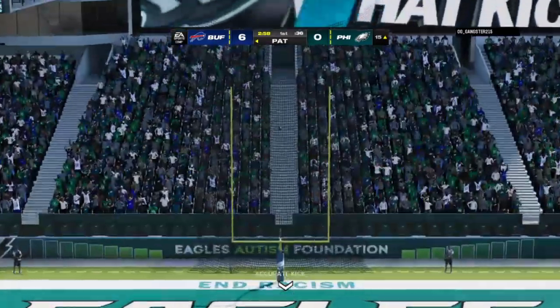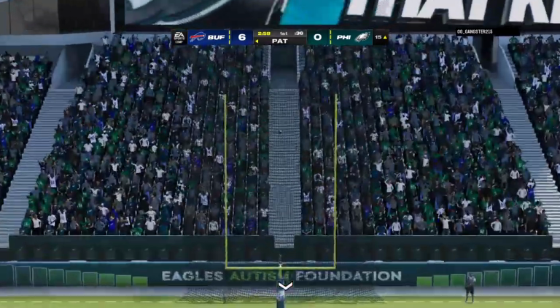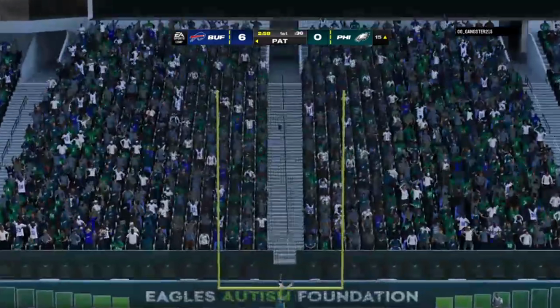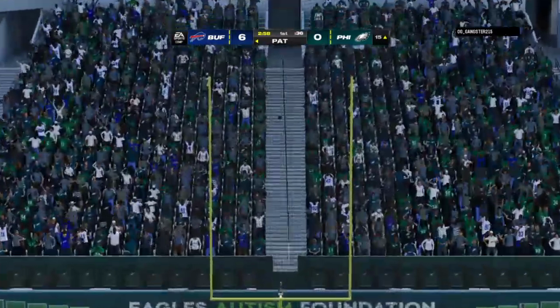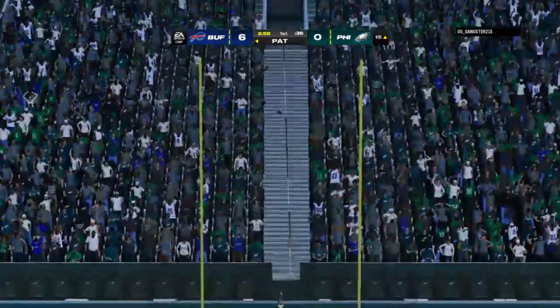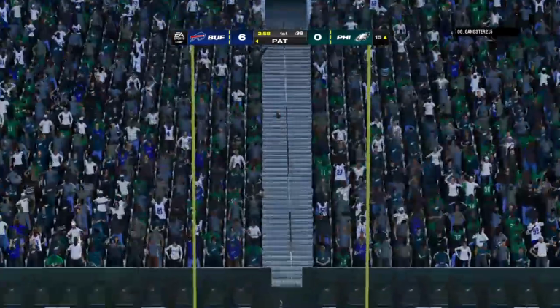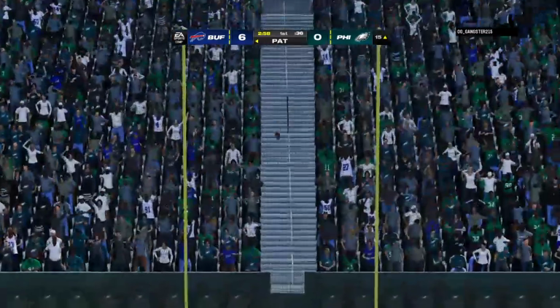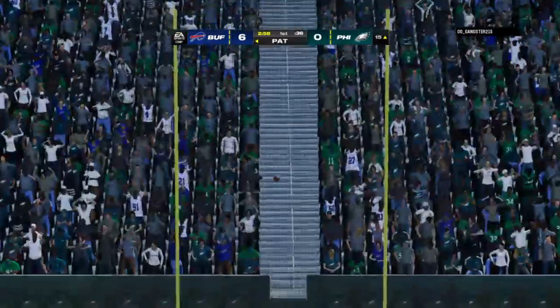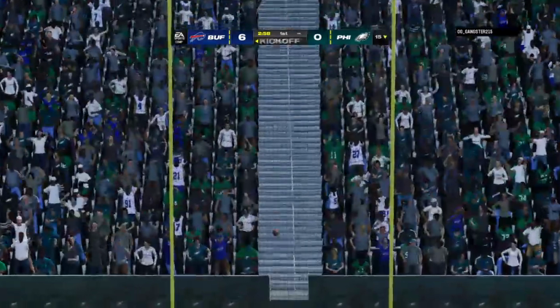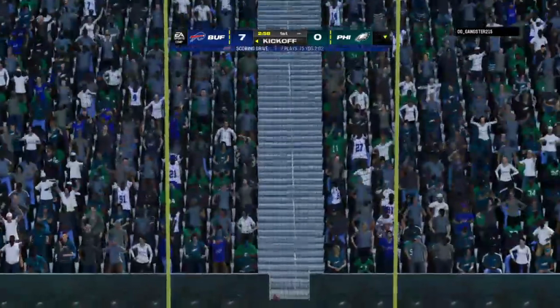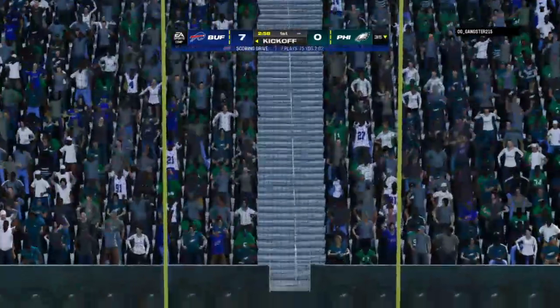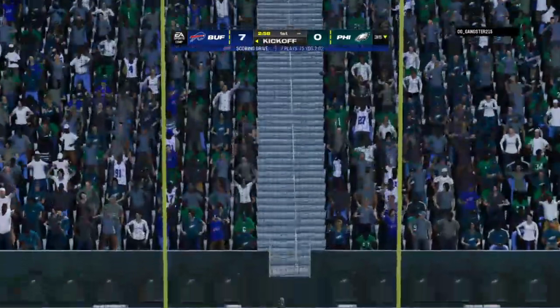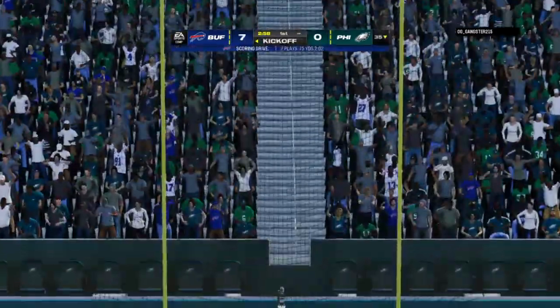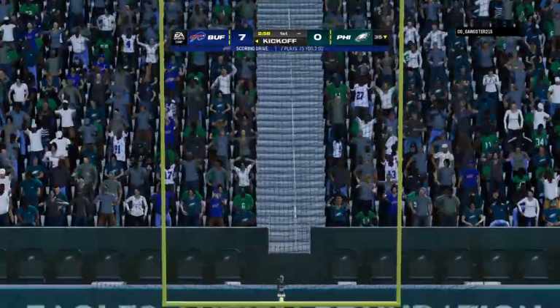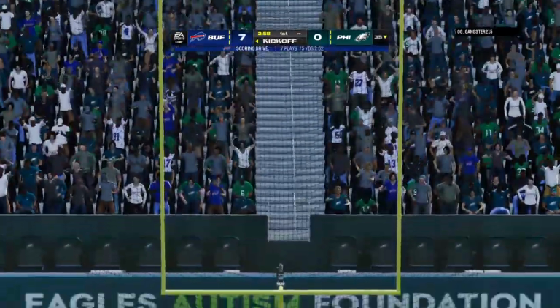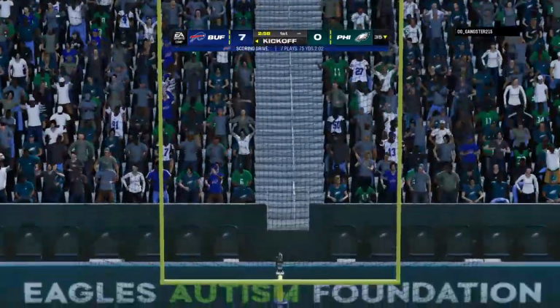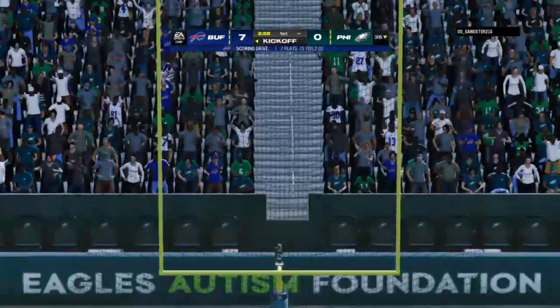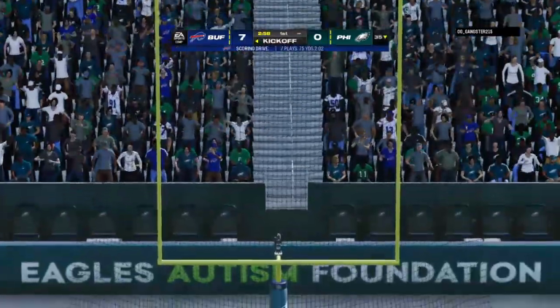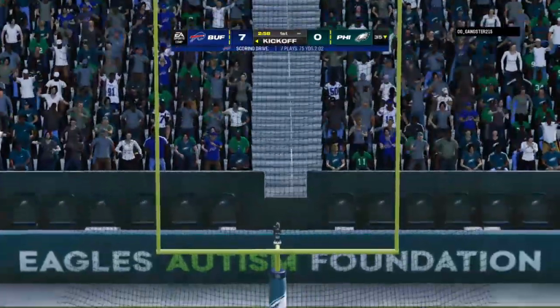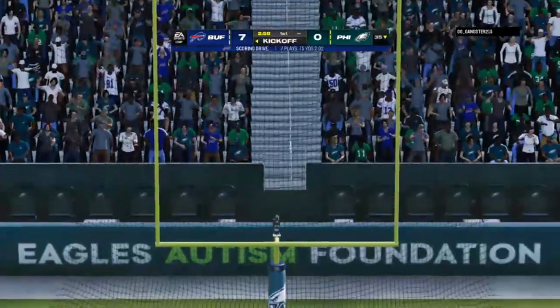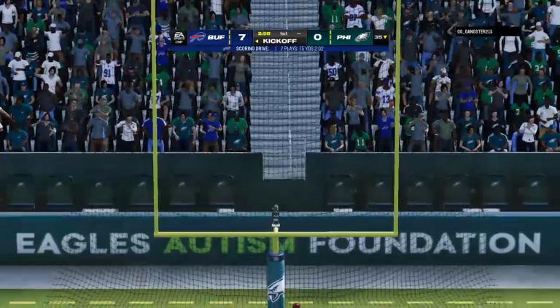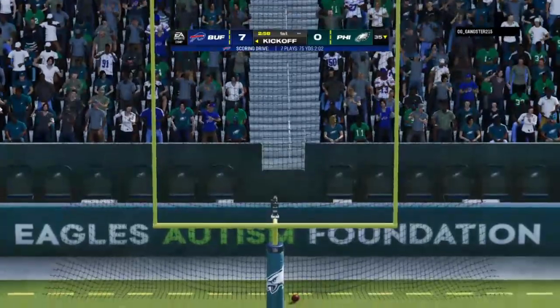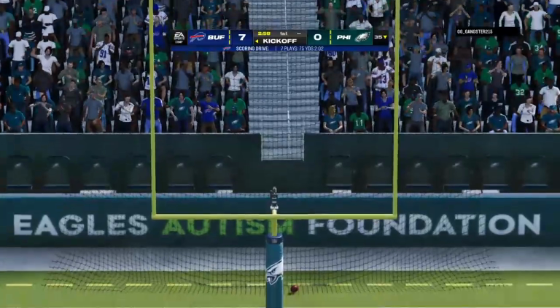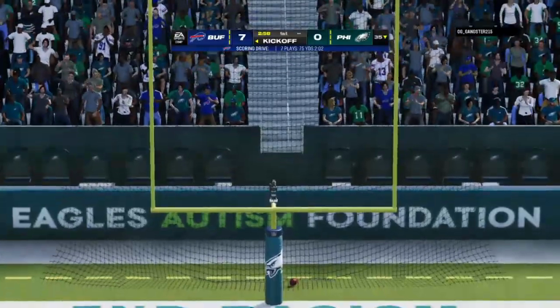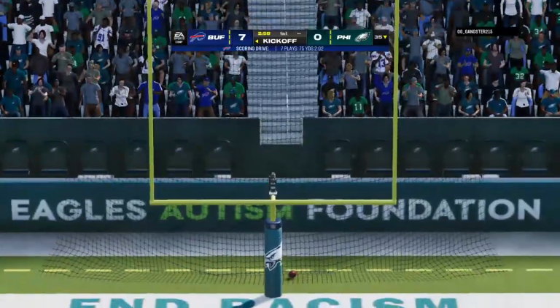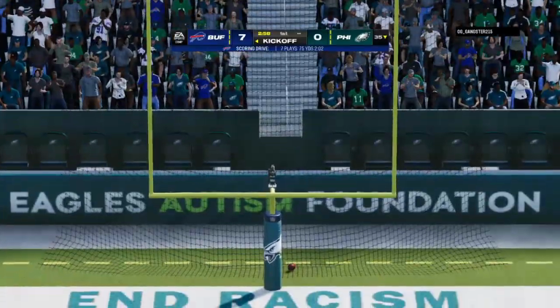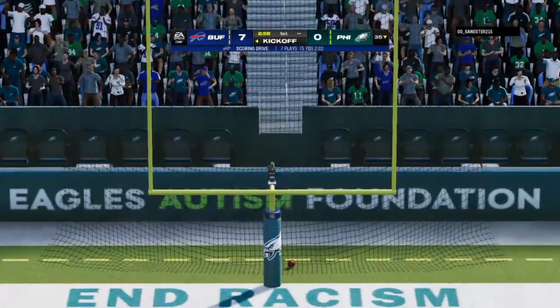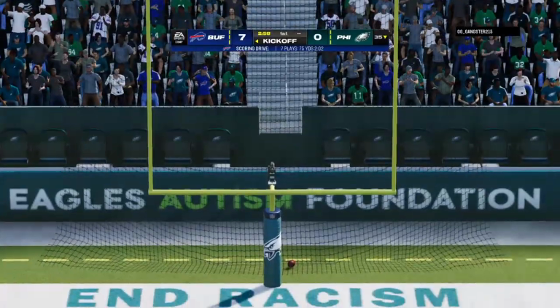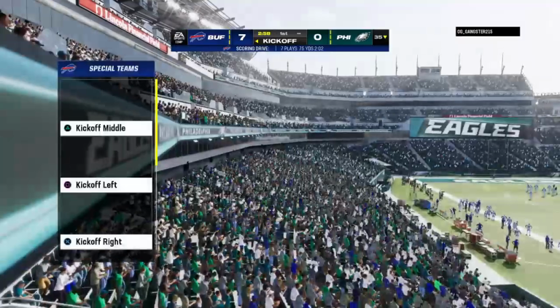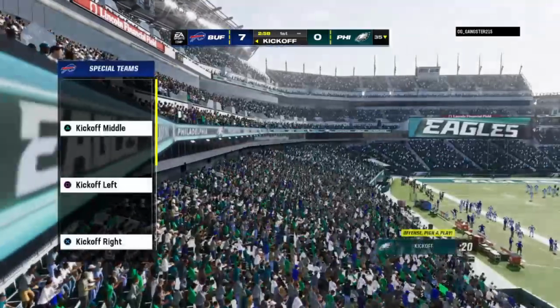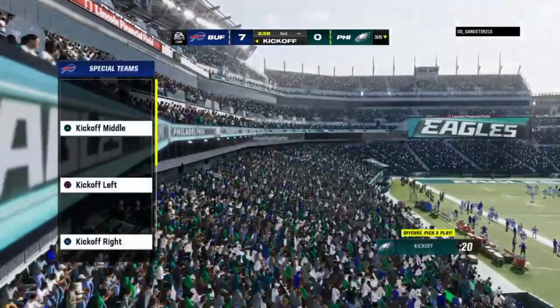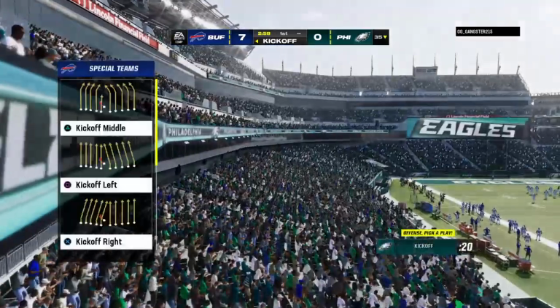An extra point by Bass — up and good. And it's now a 7-0 game.